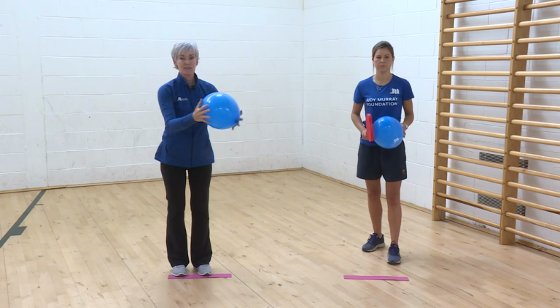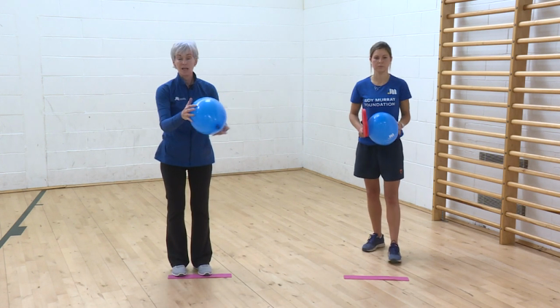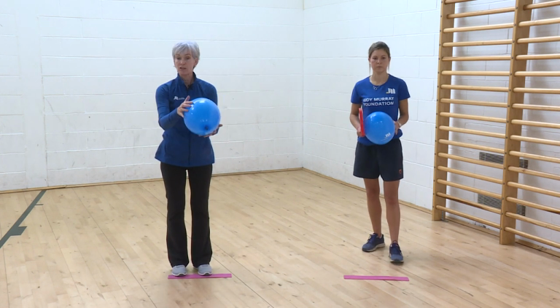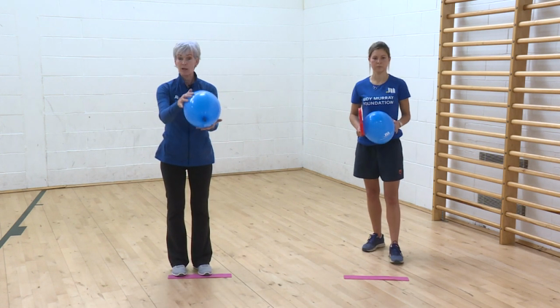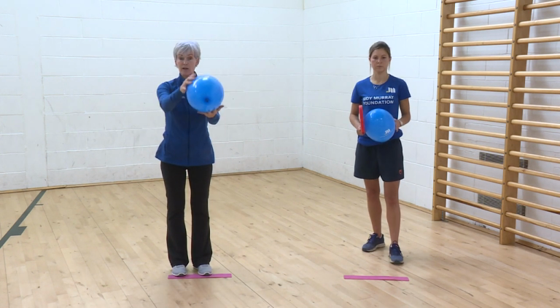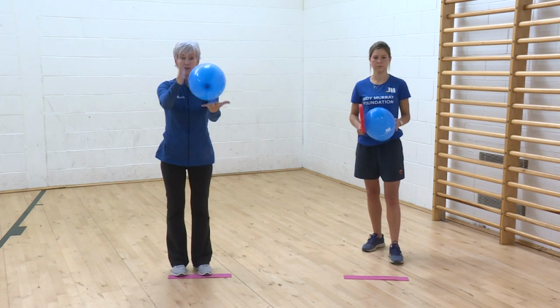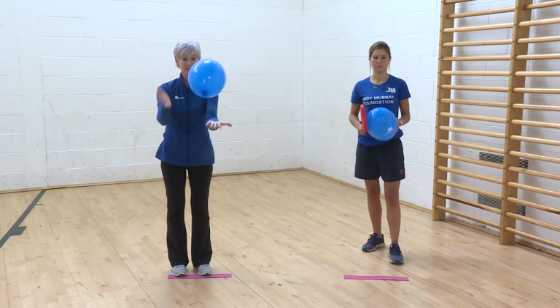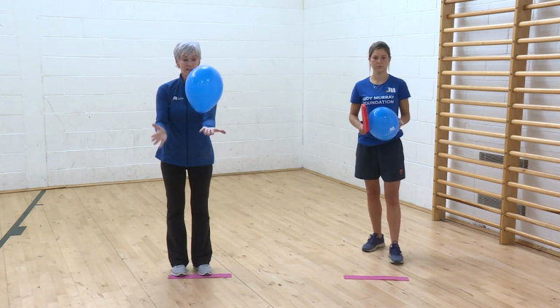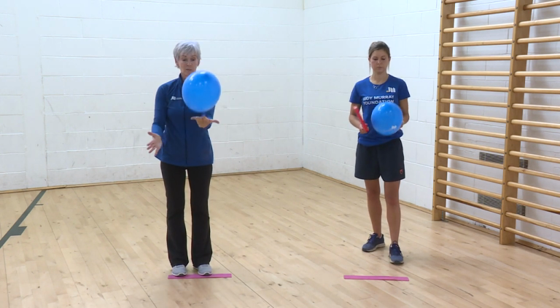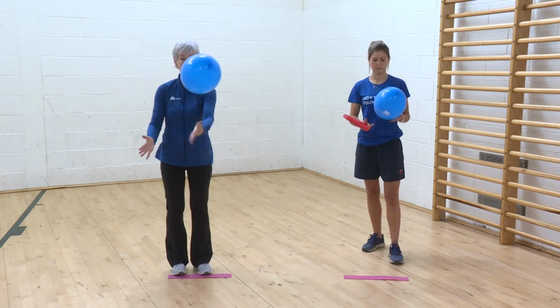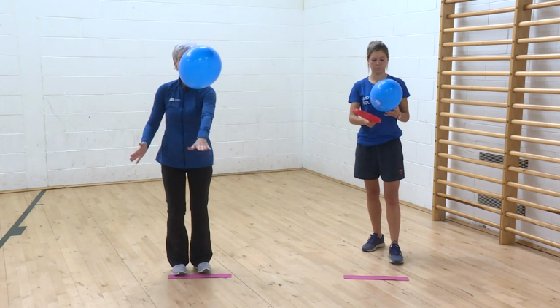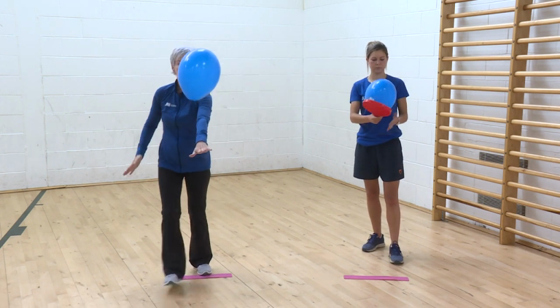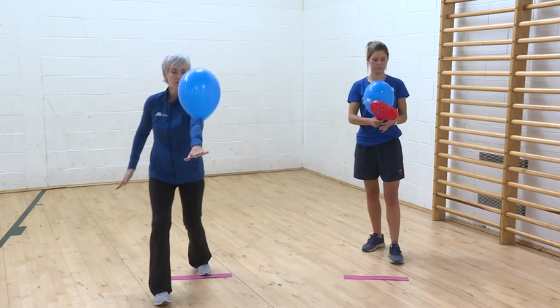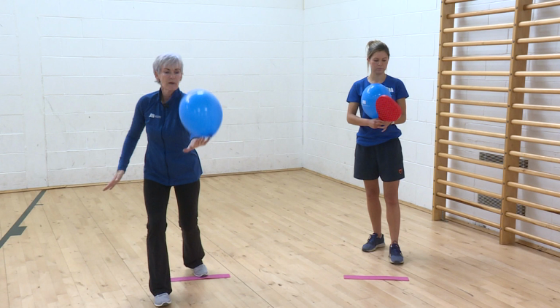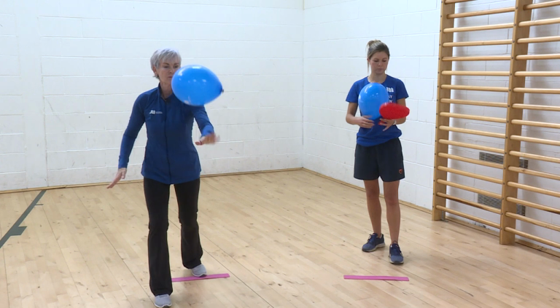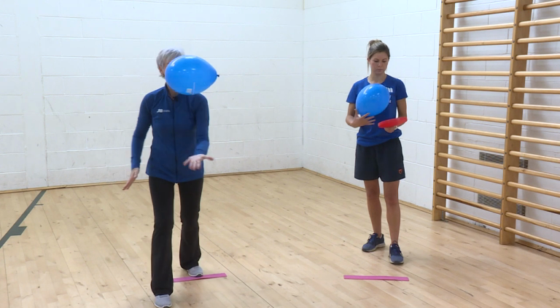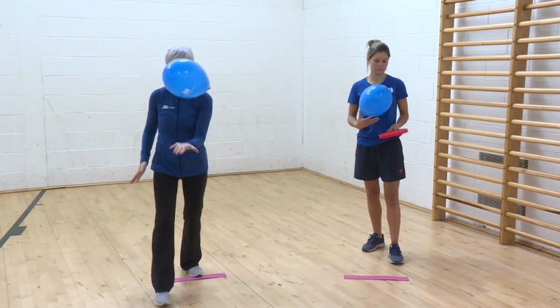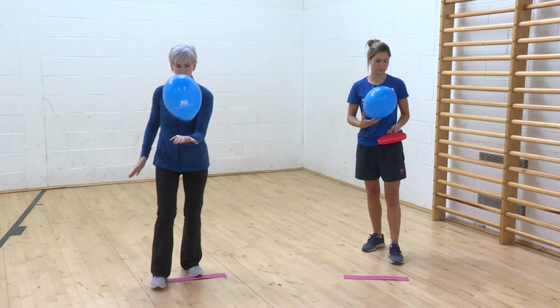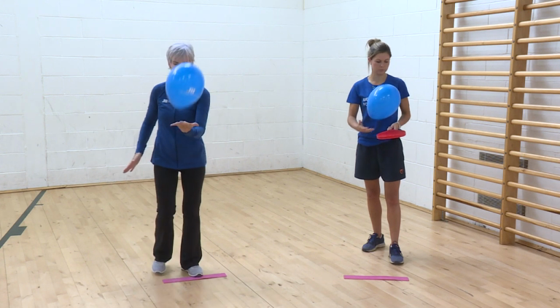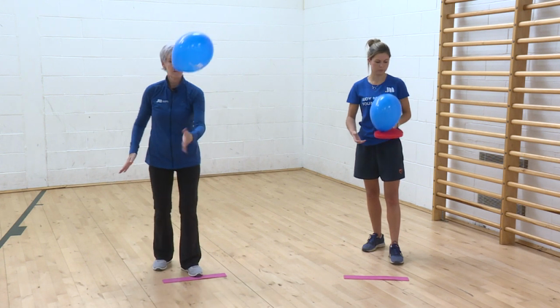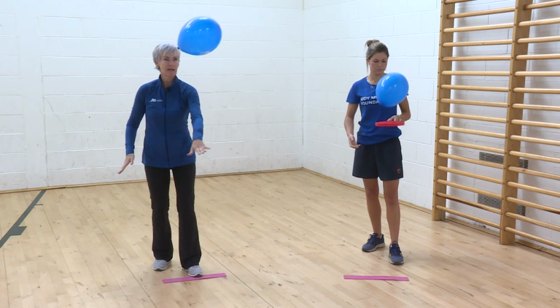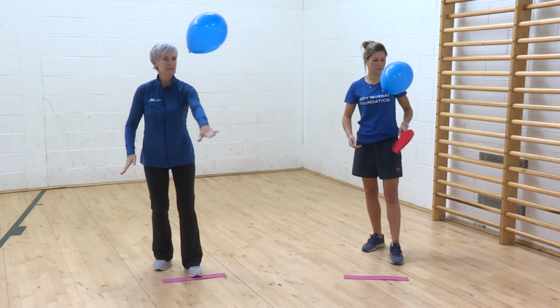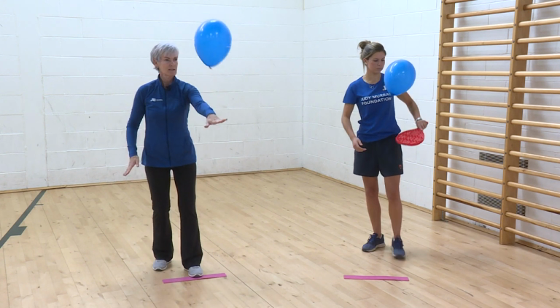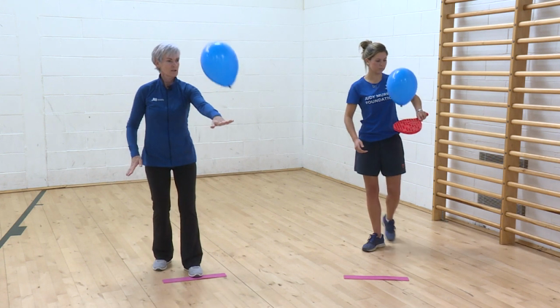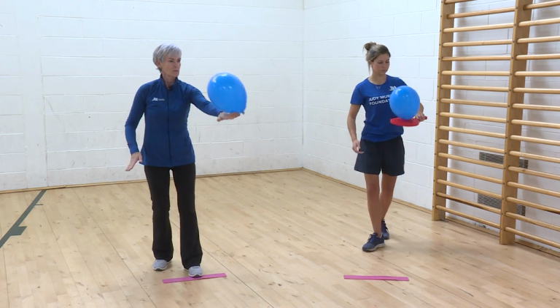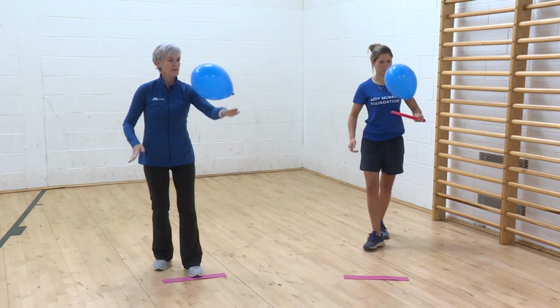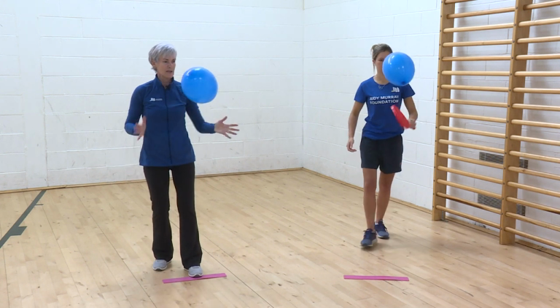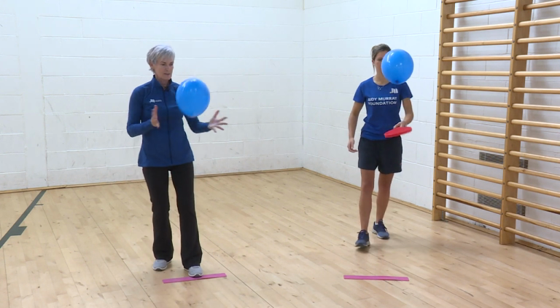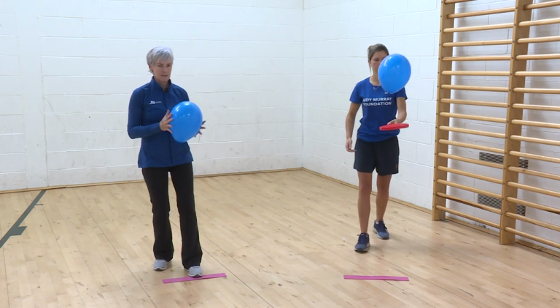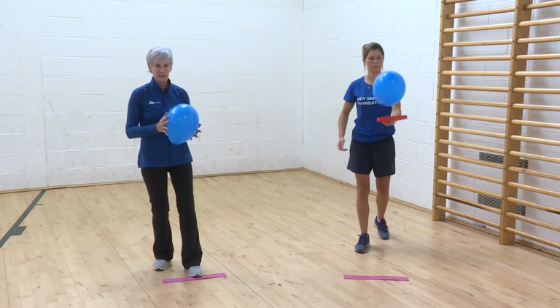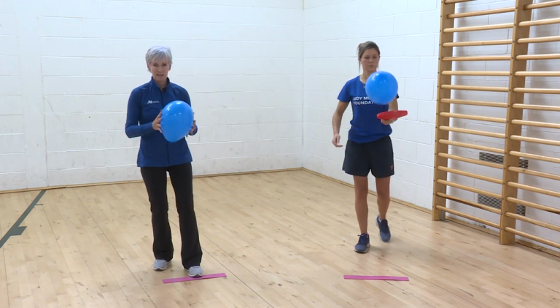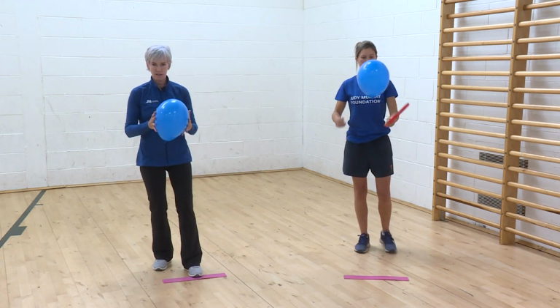I might try it with the other hand: palm of my hand, back of my hand, palm of my hand, back of my hand, catch.